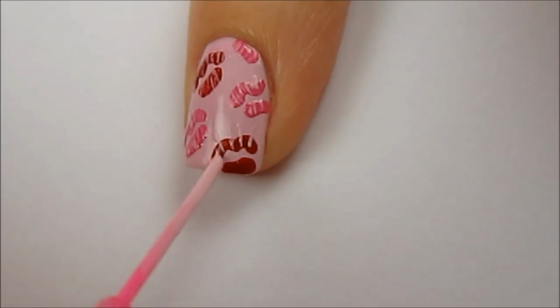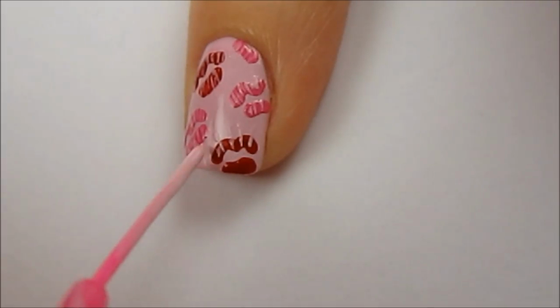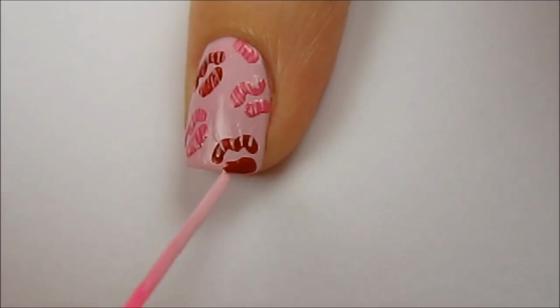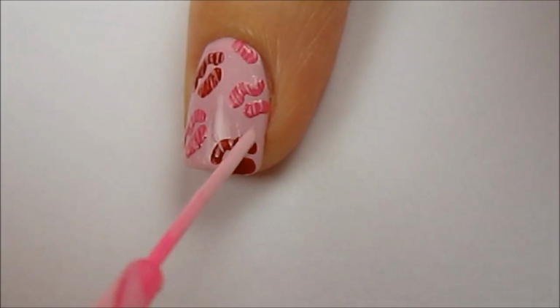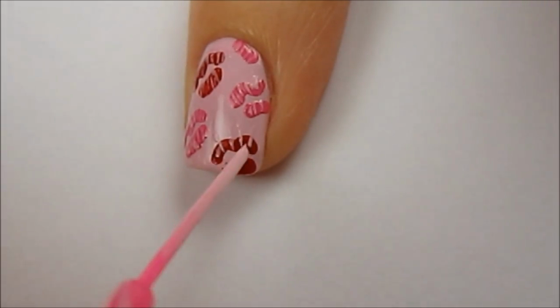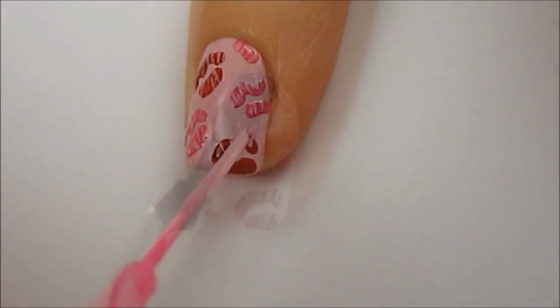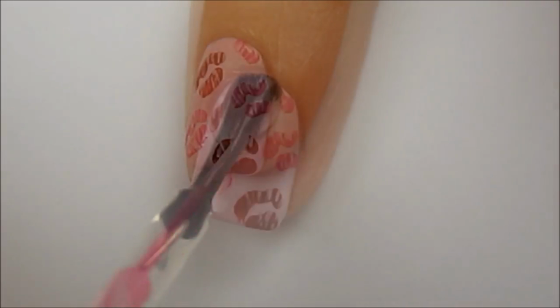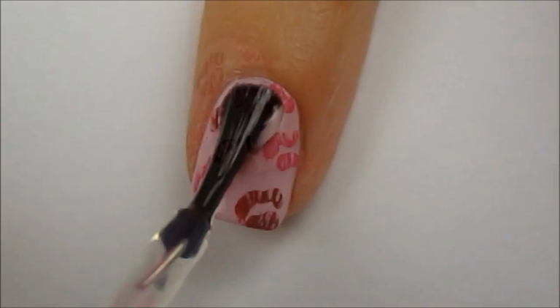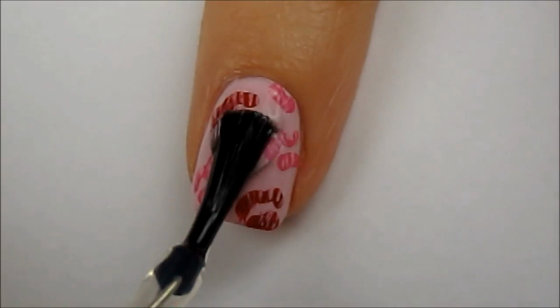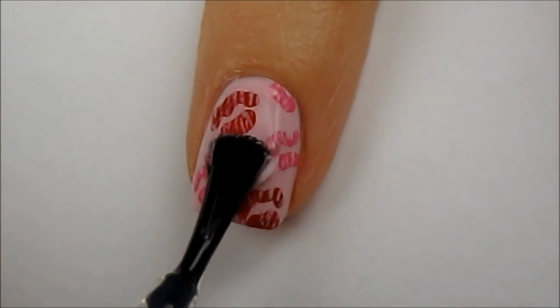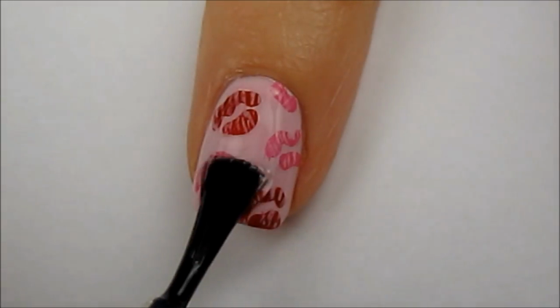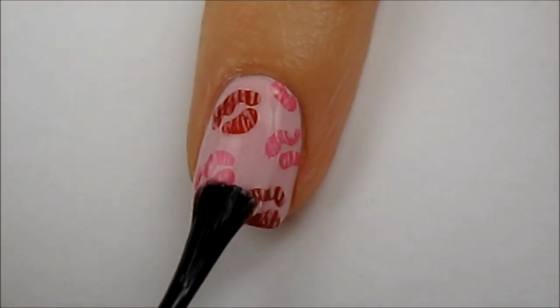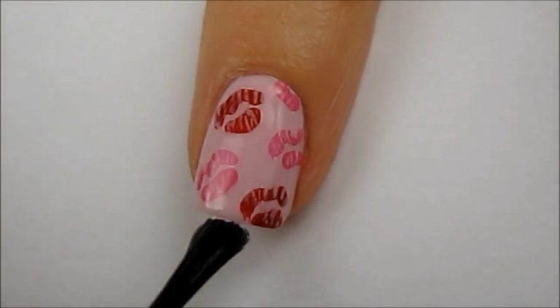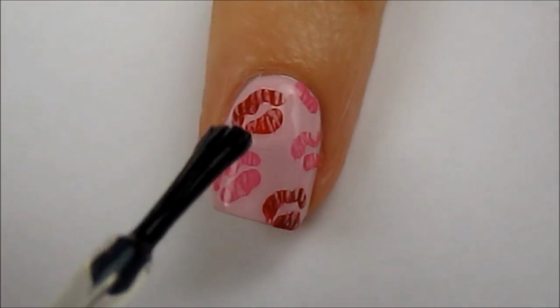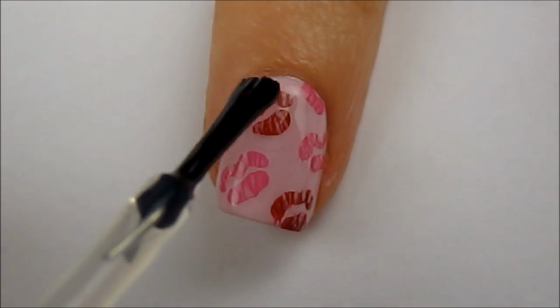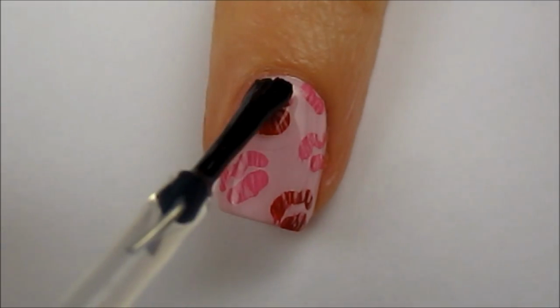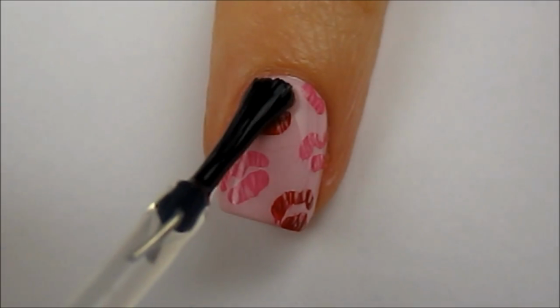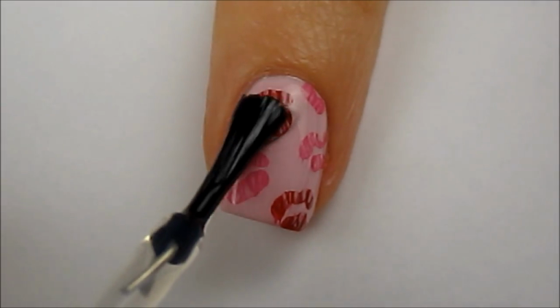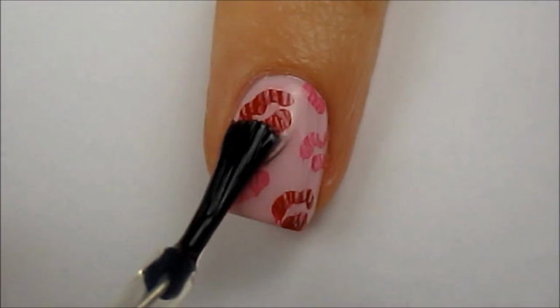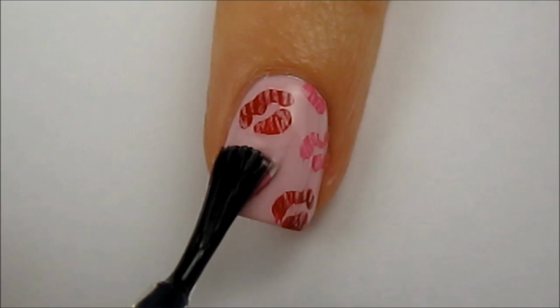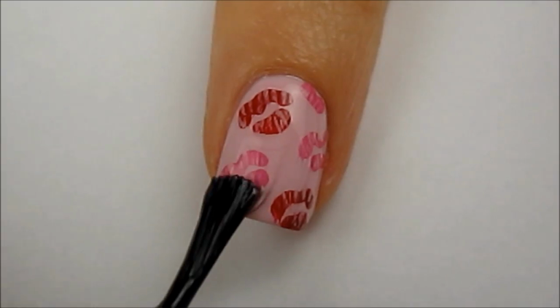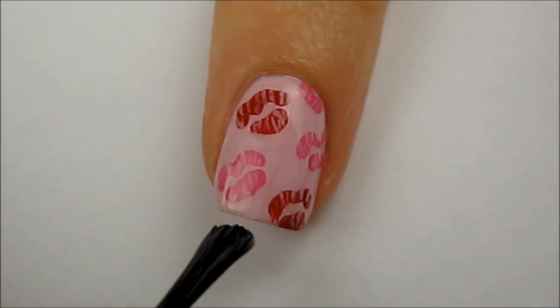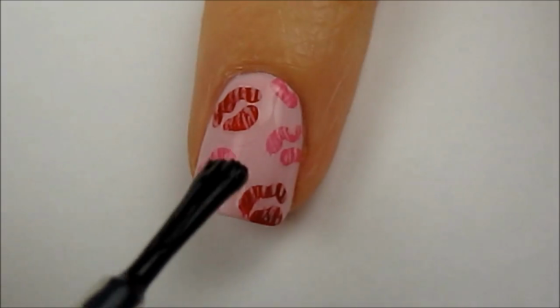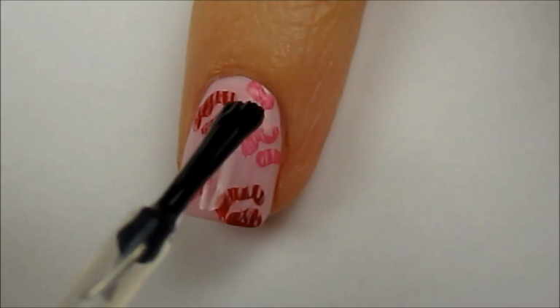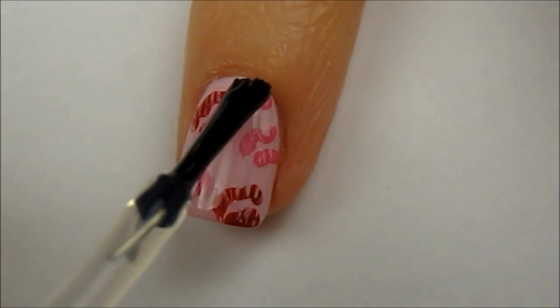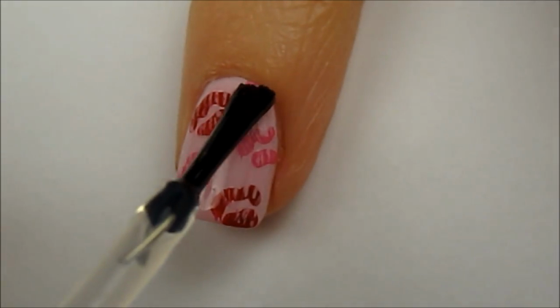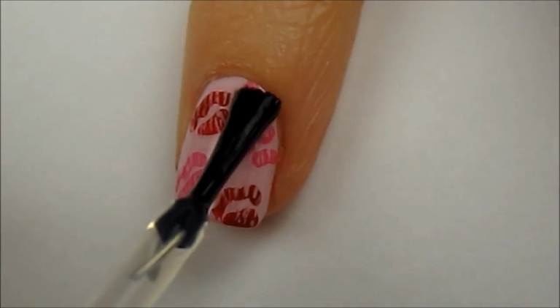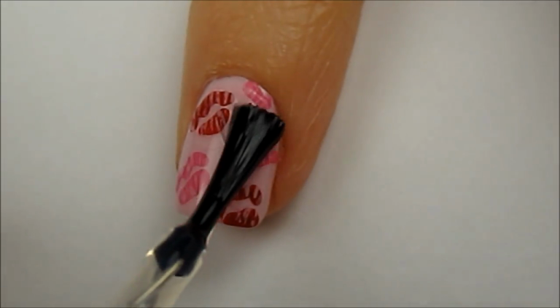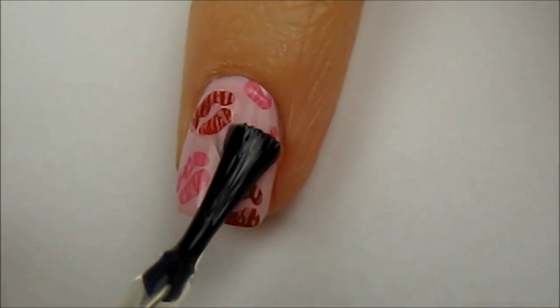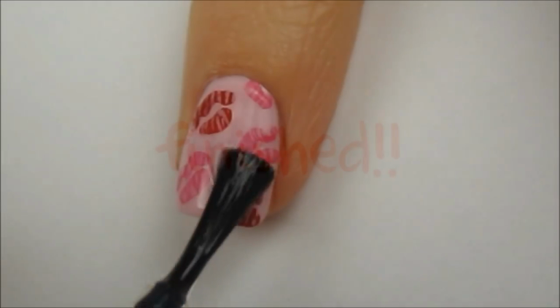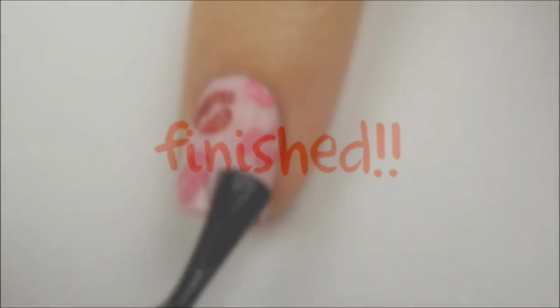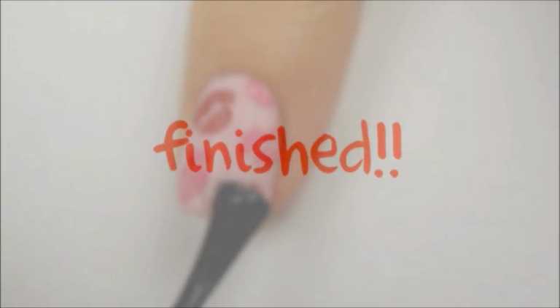Seal in your kisses with a top coat. This will help smooth out the creases that you painted through the lips.